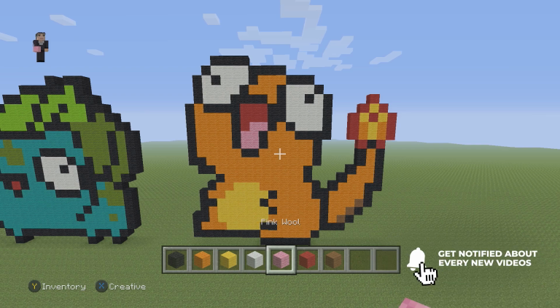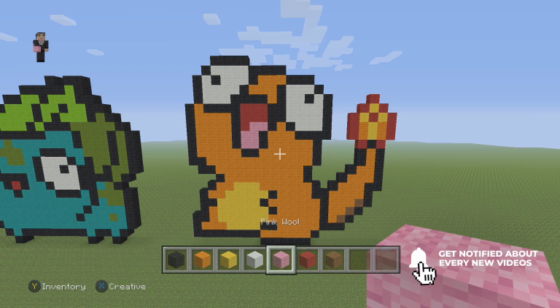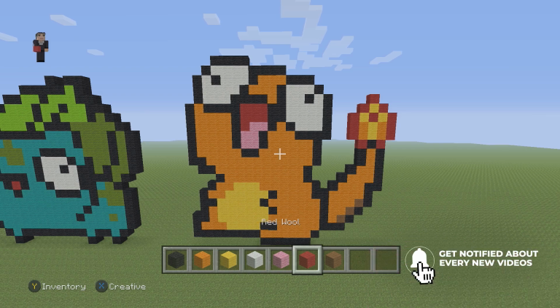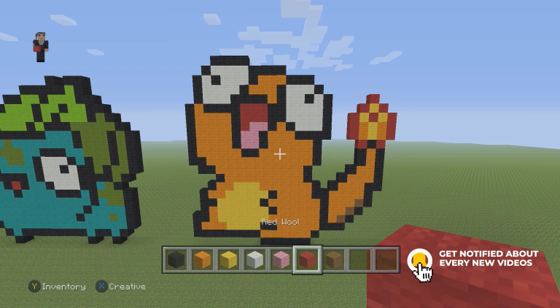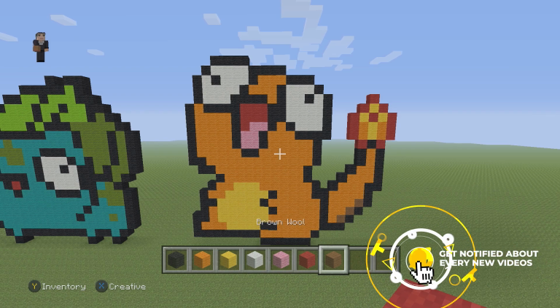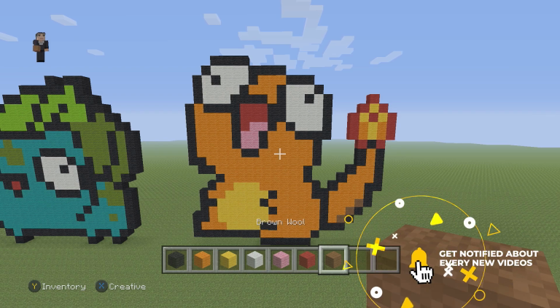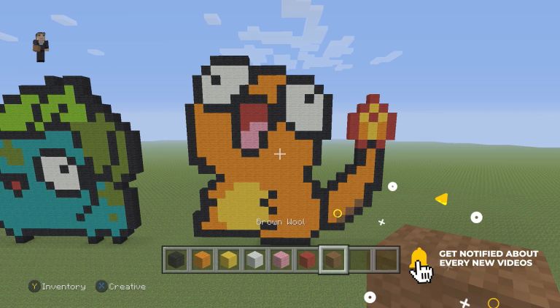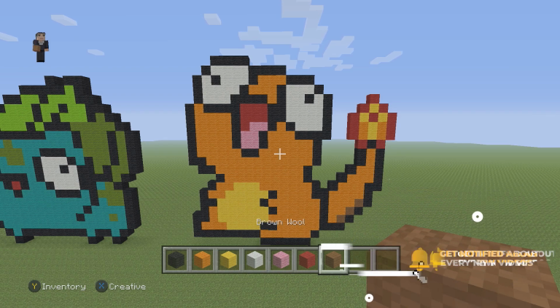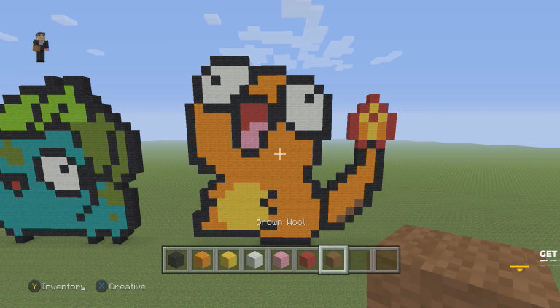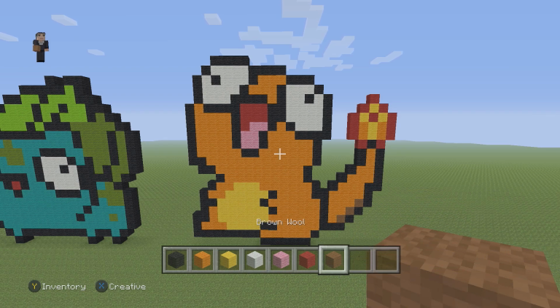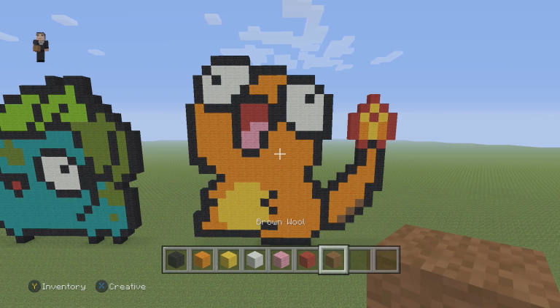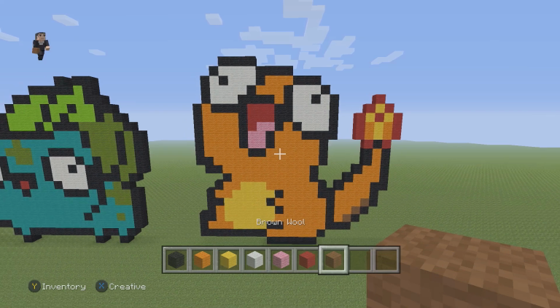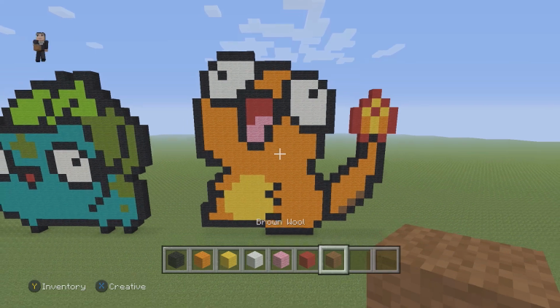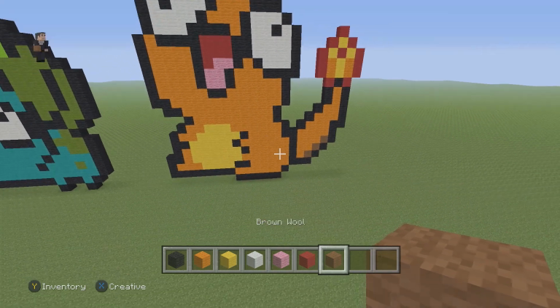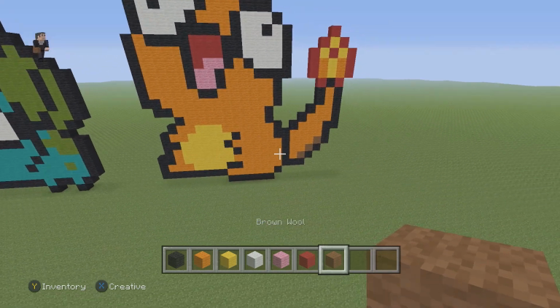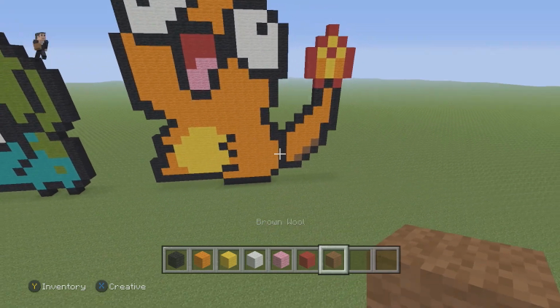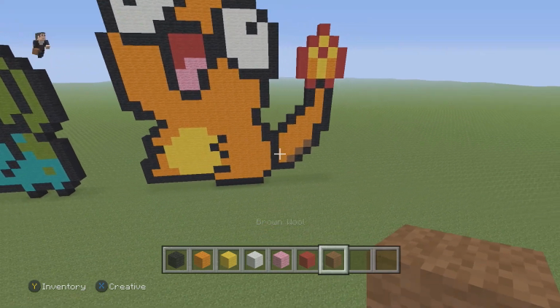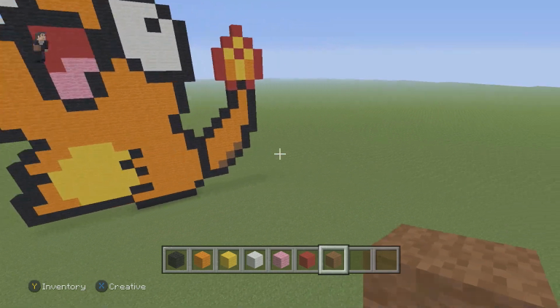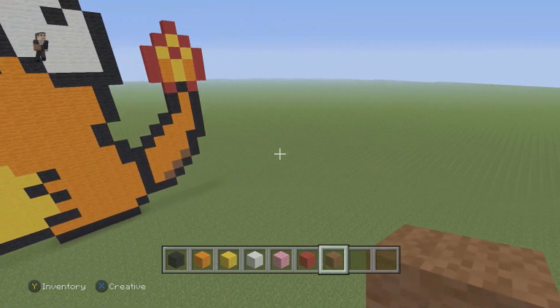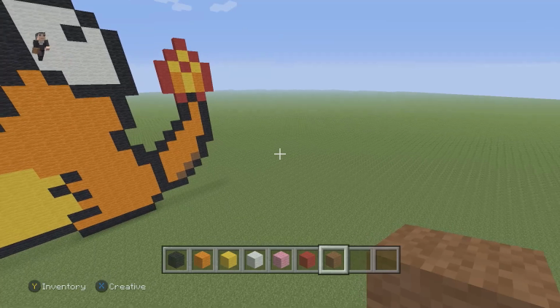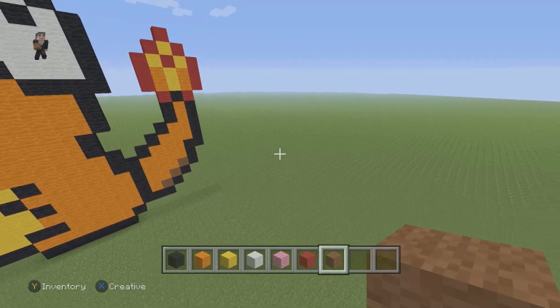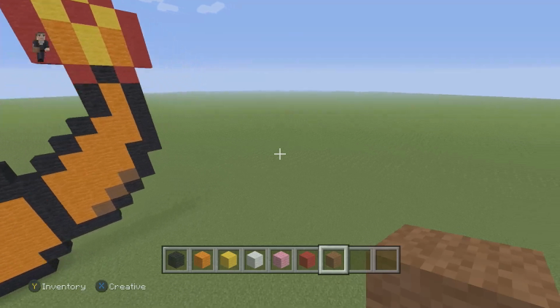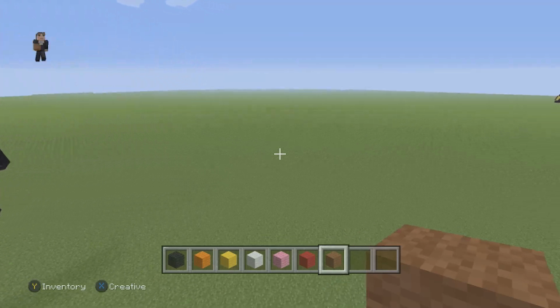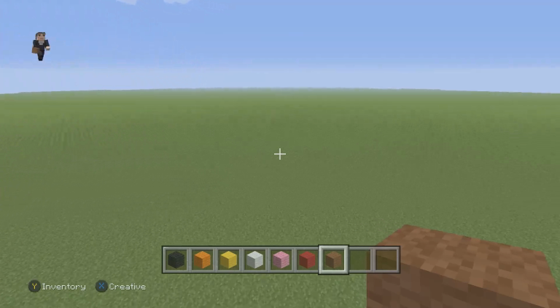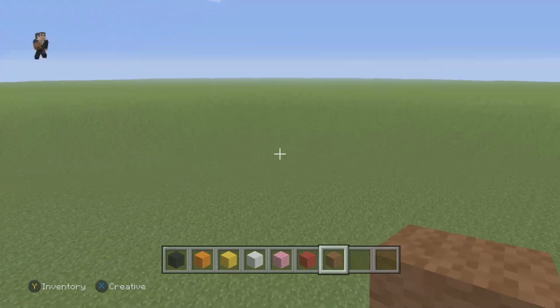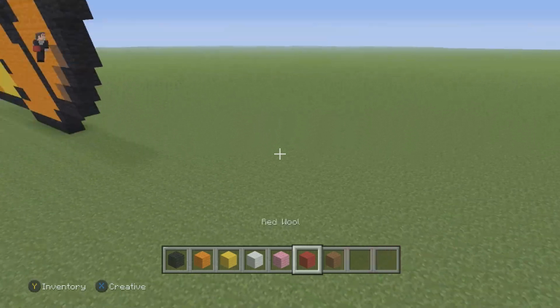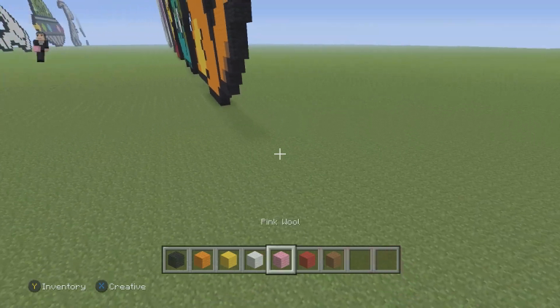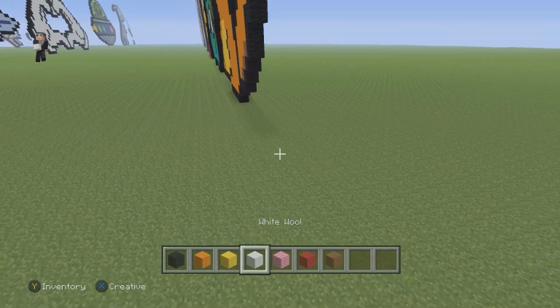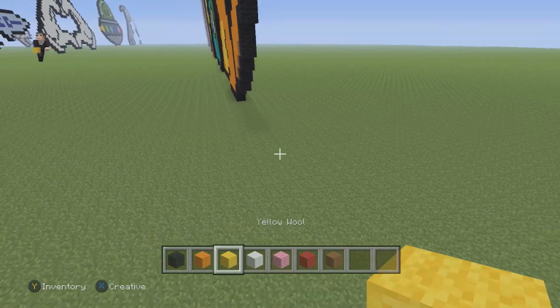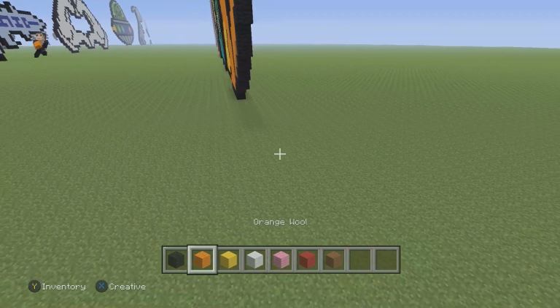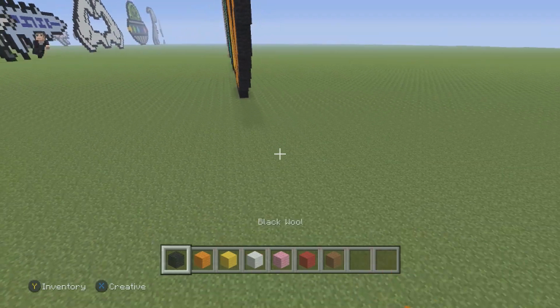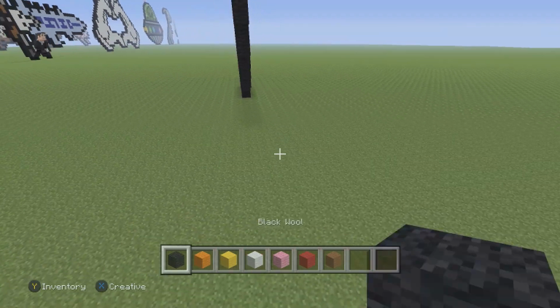white, pink, red, and then some brown wool. So we're going to begin this pixel art by actually placing eight blocks of black wool.